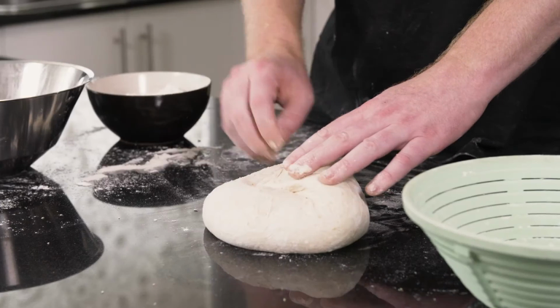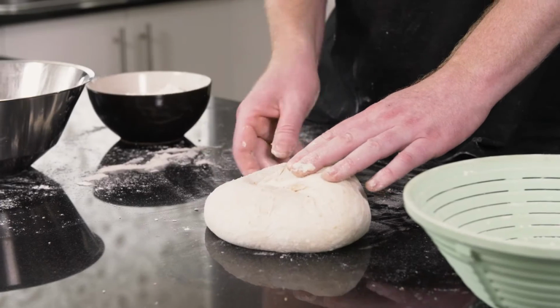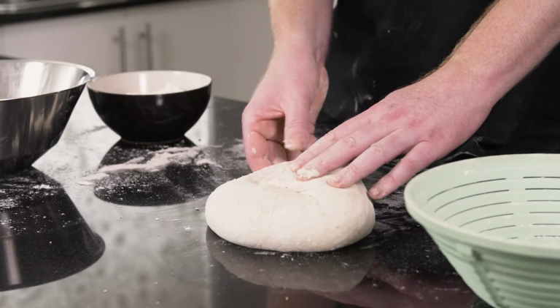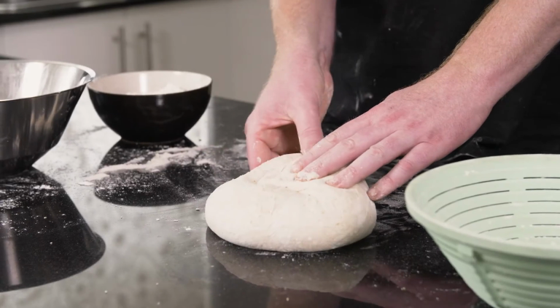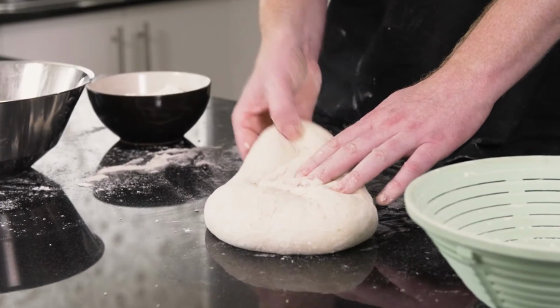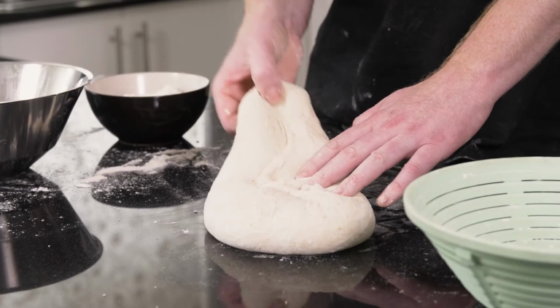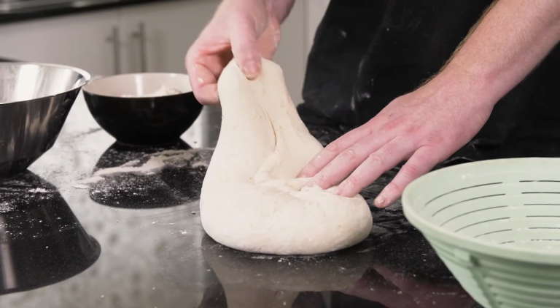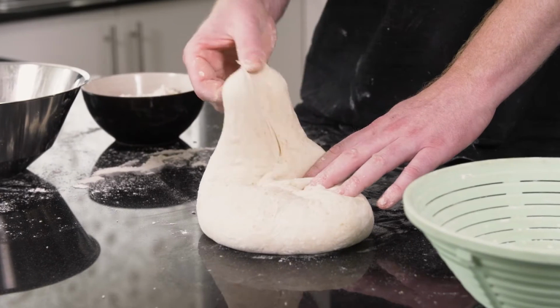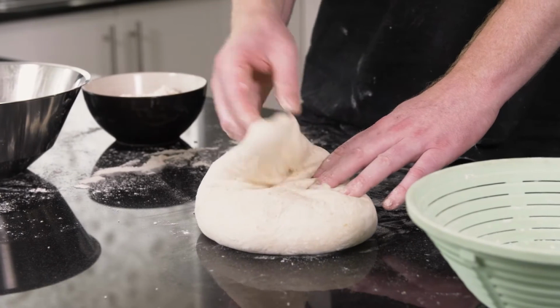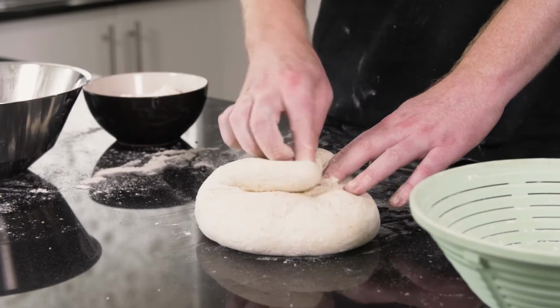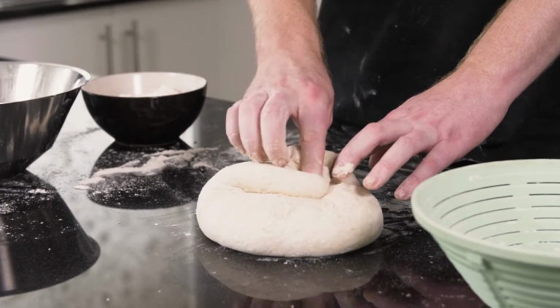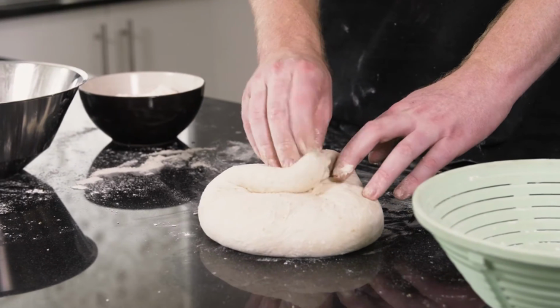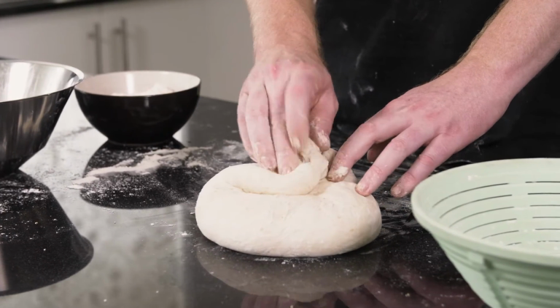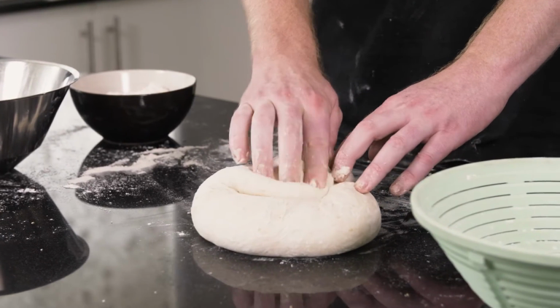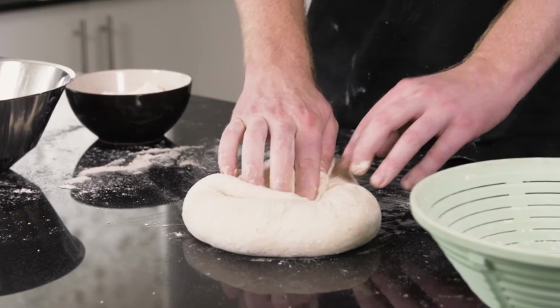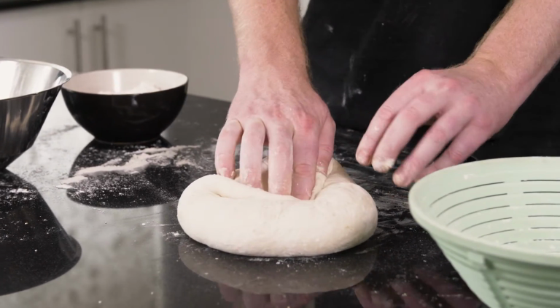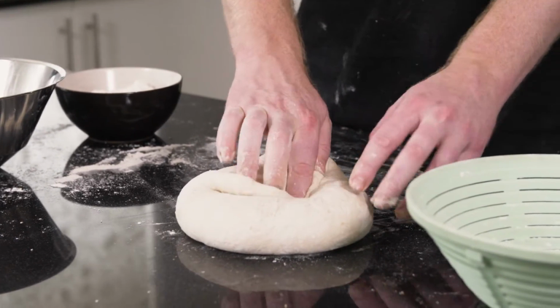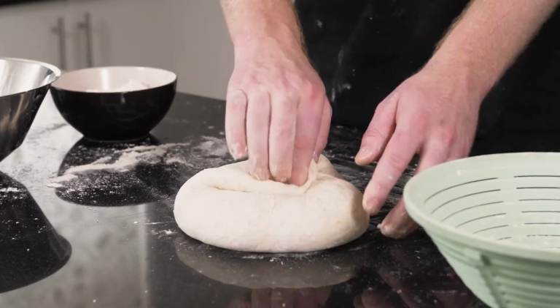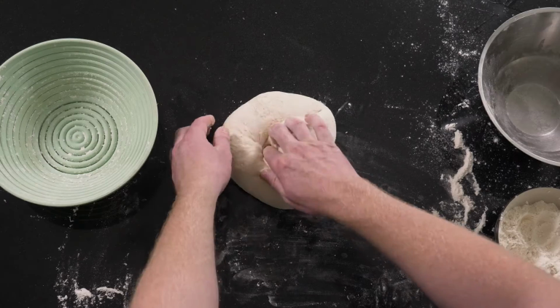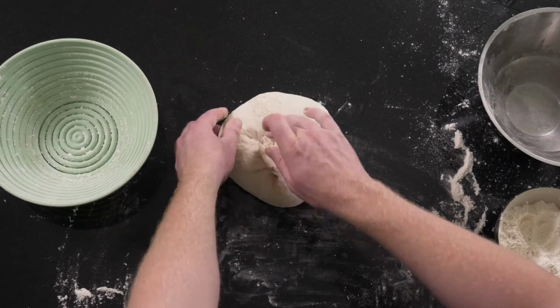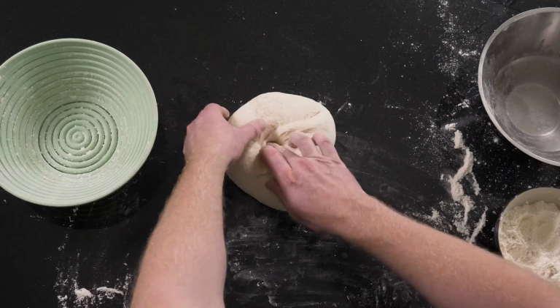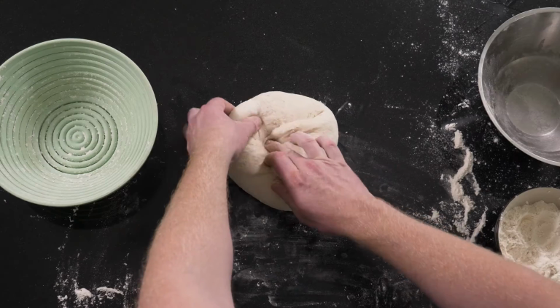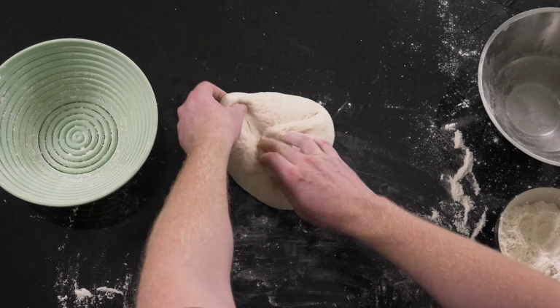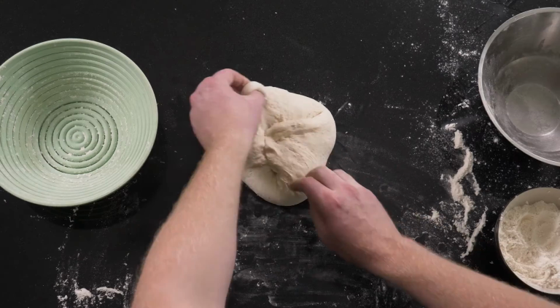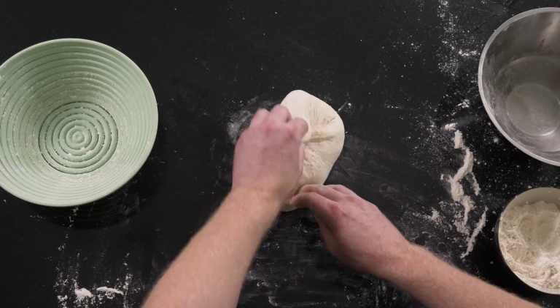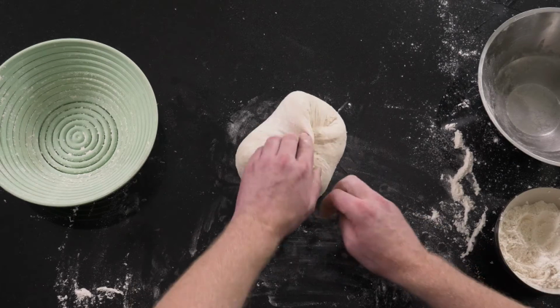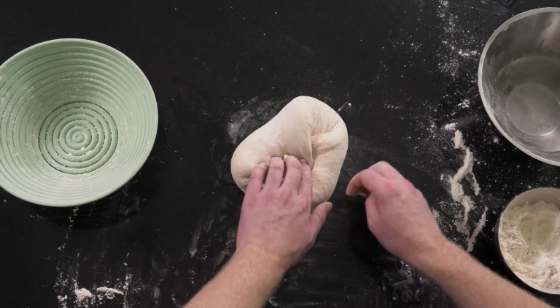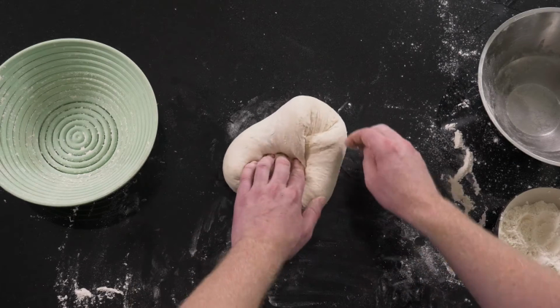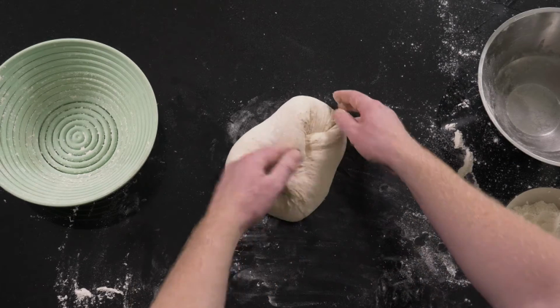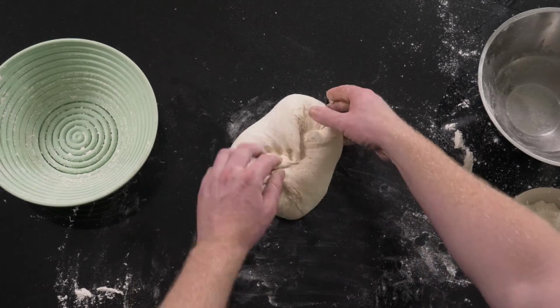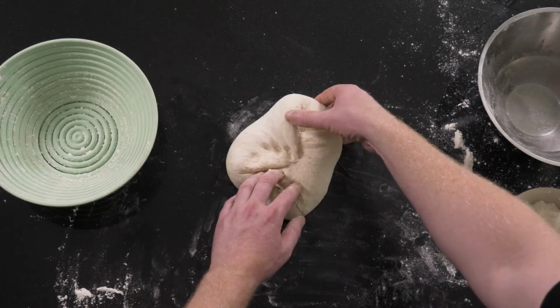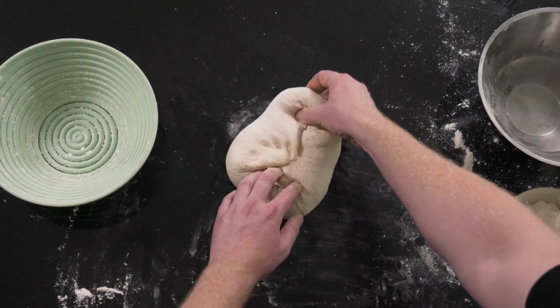Take one corner at a time and stretch it diagonally. Repeat it for all four corners so it looks like this.